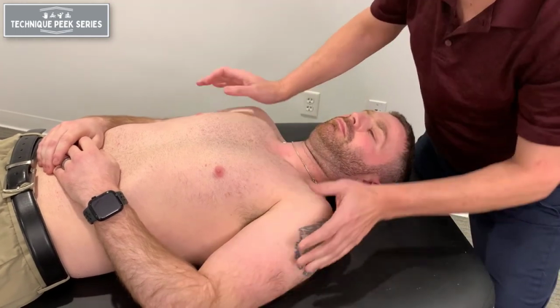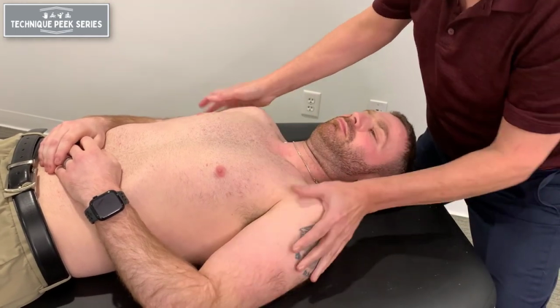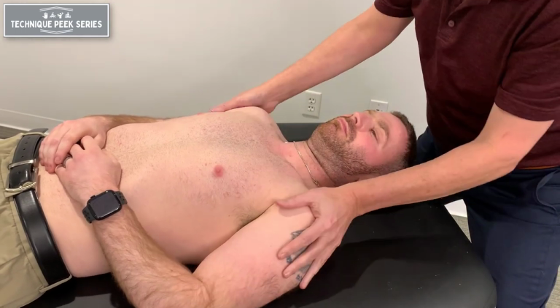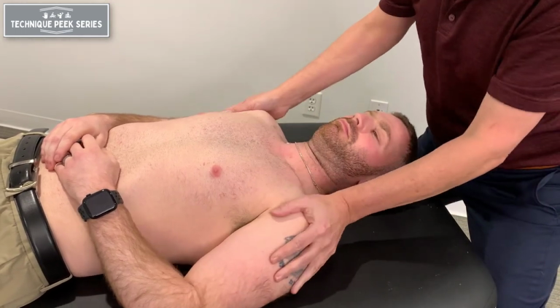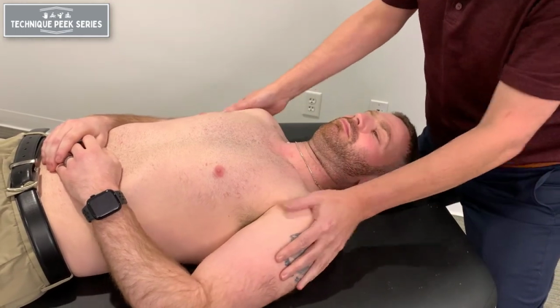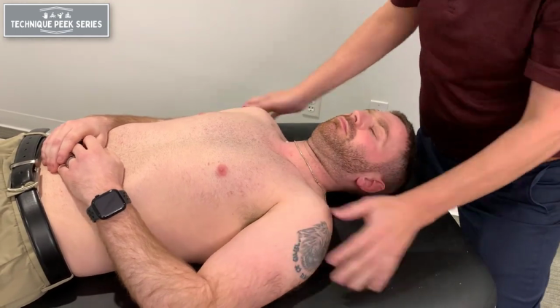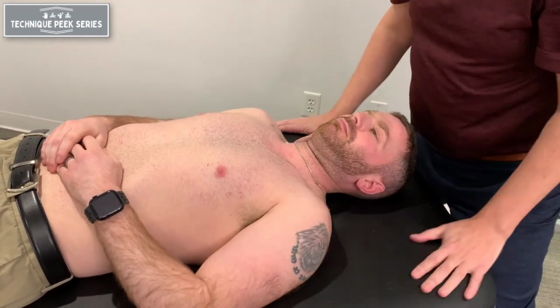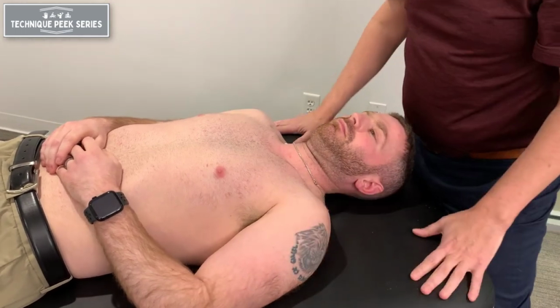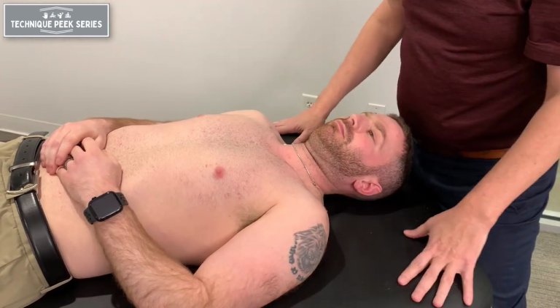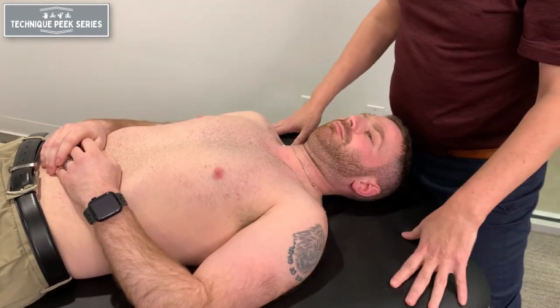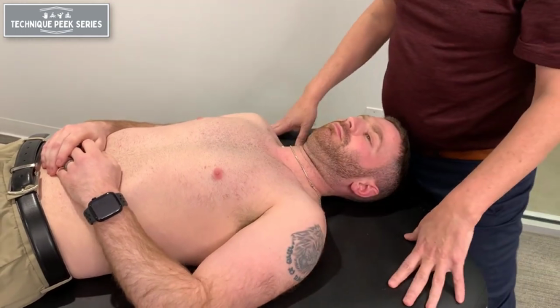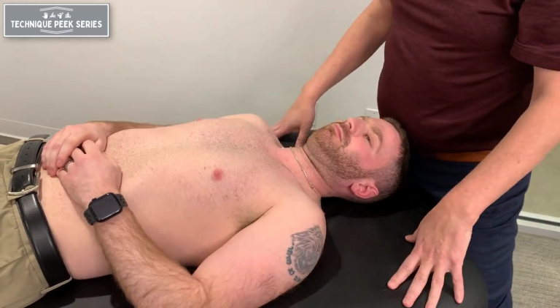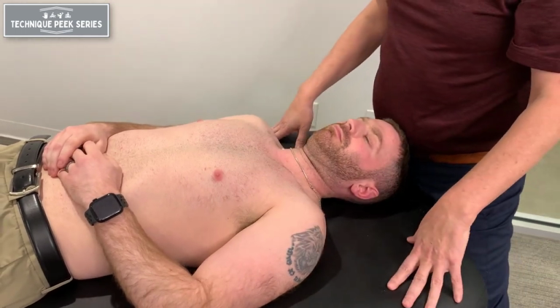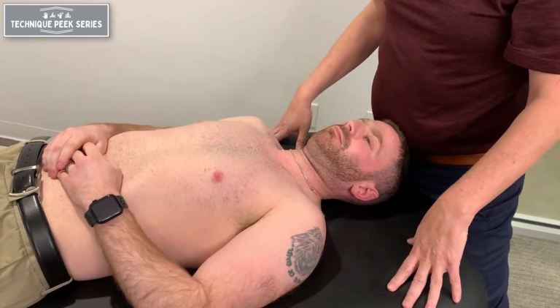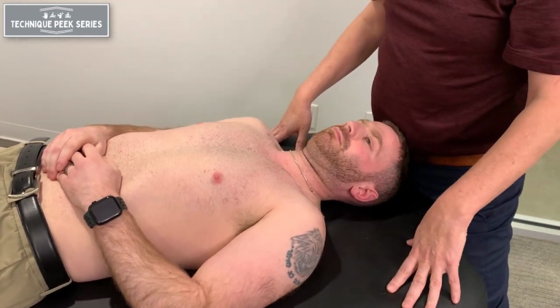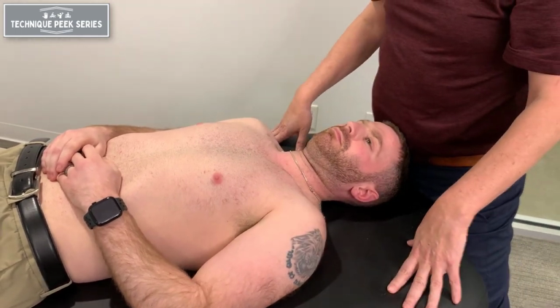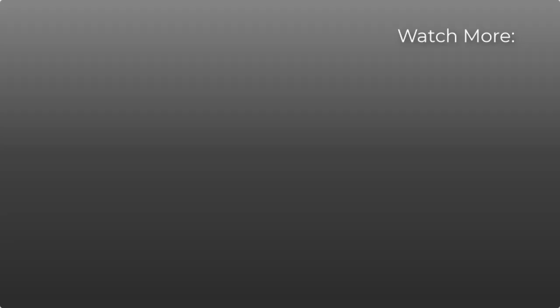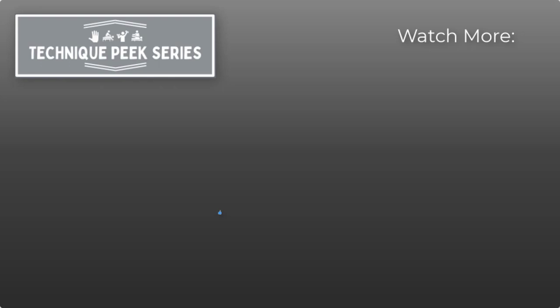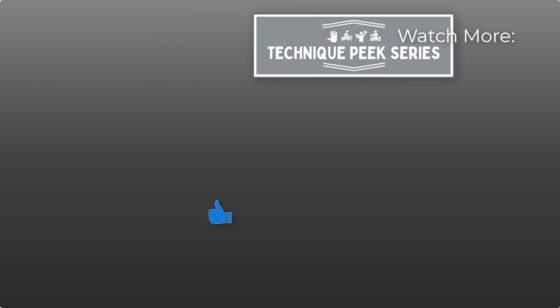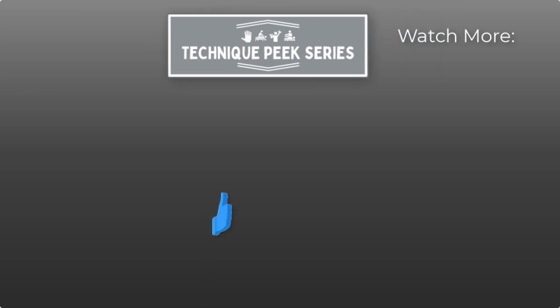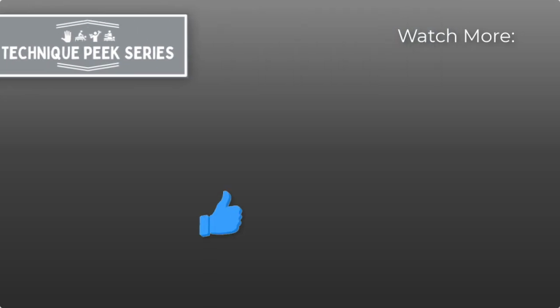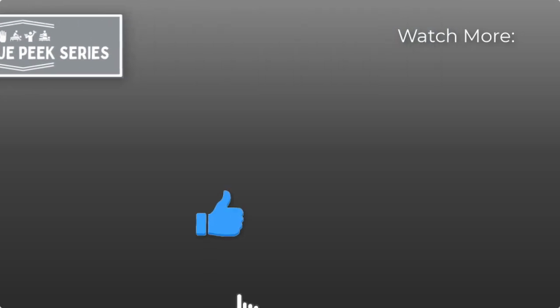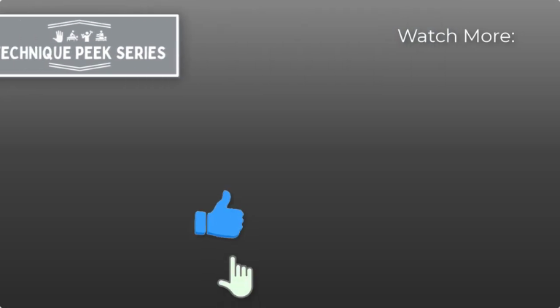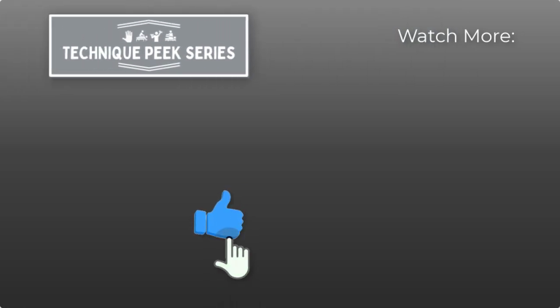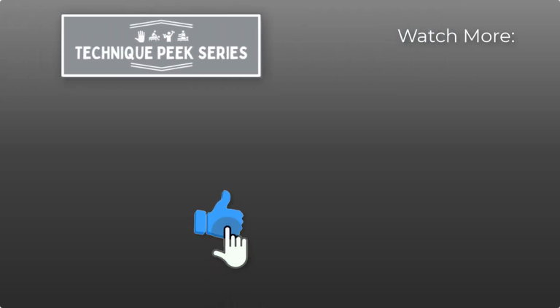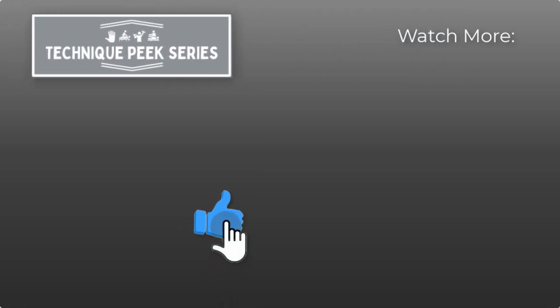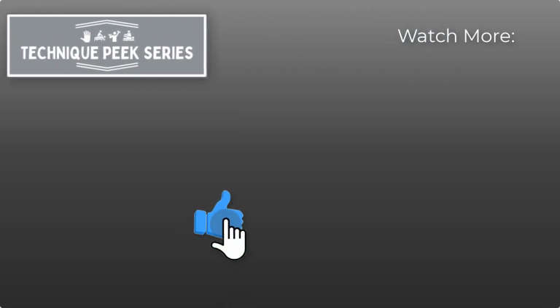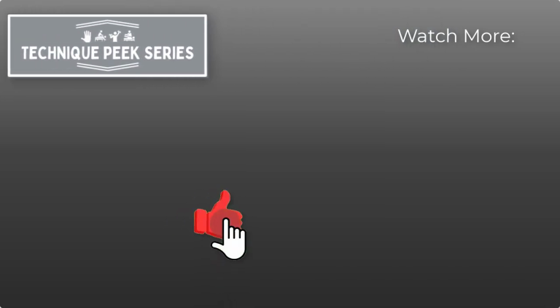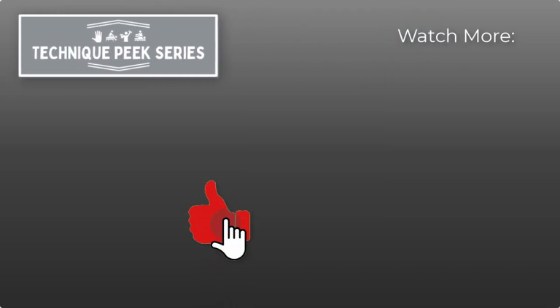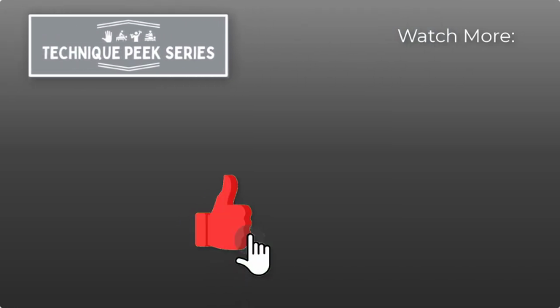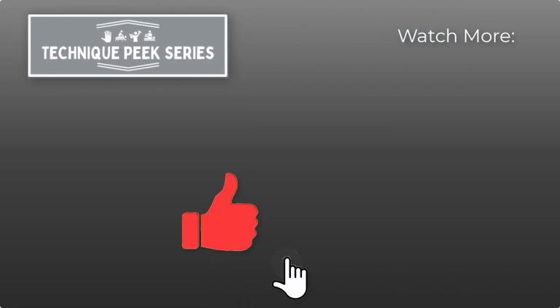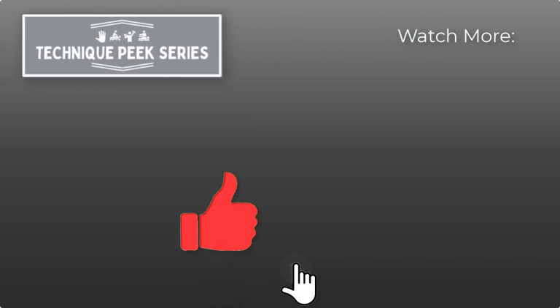Rob Shapiro from TechniquePeak. I'll see you next time. Bye.